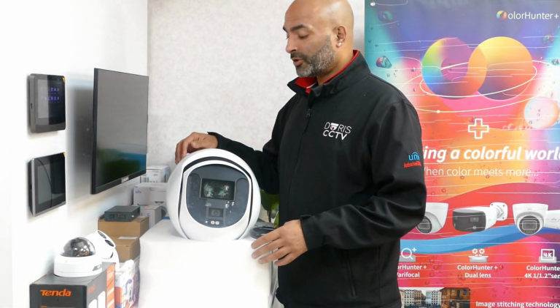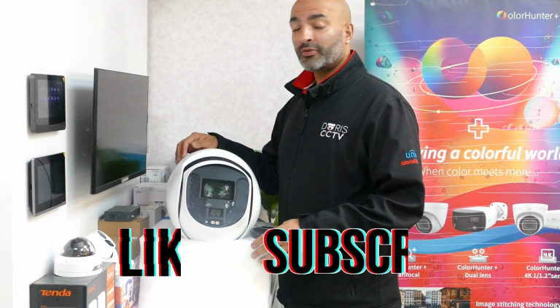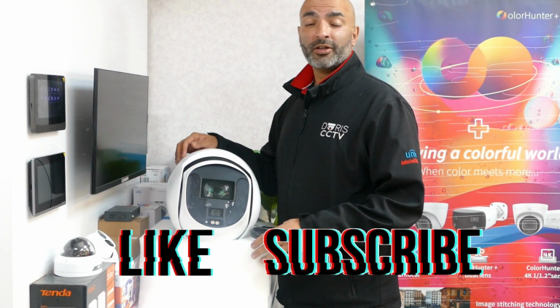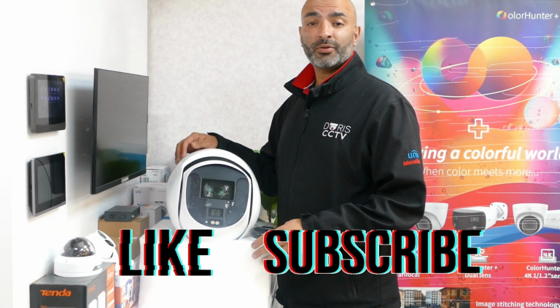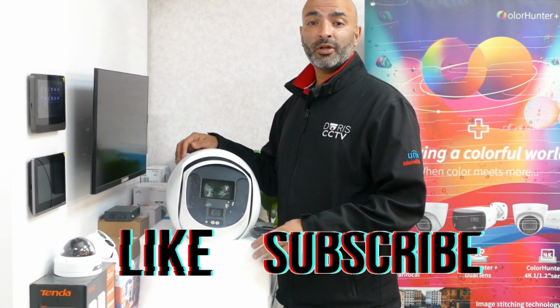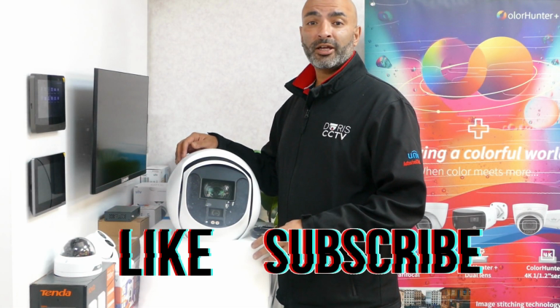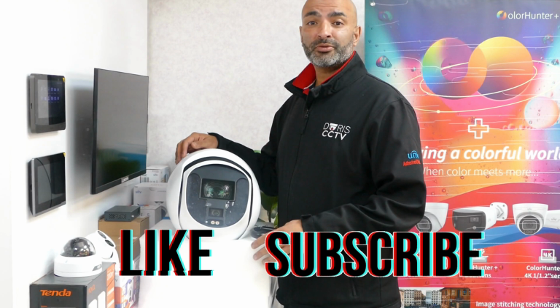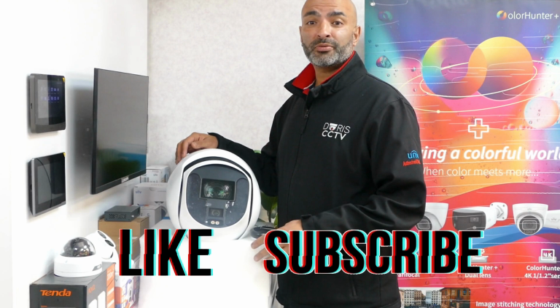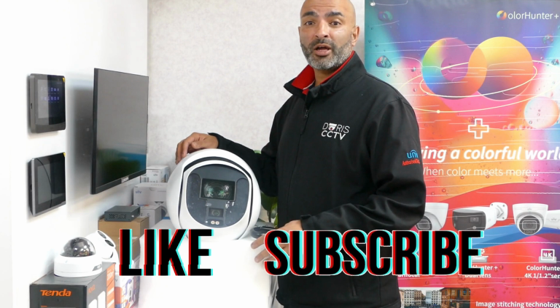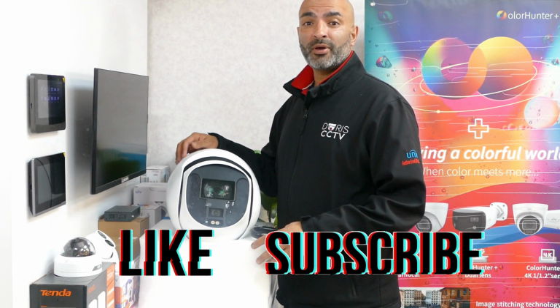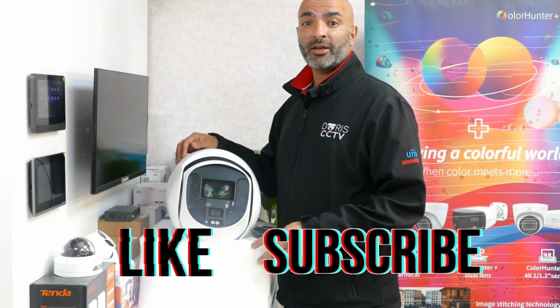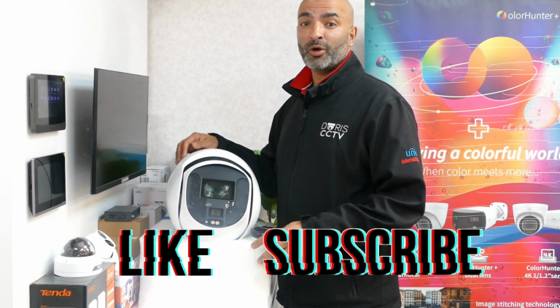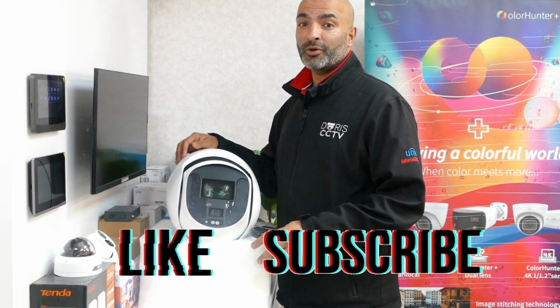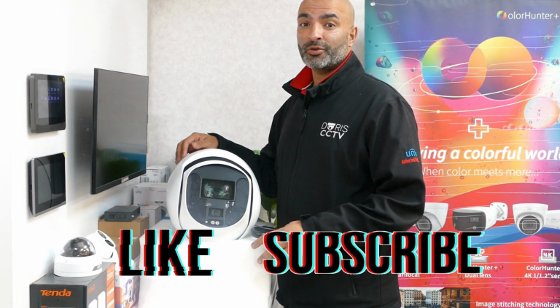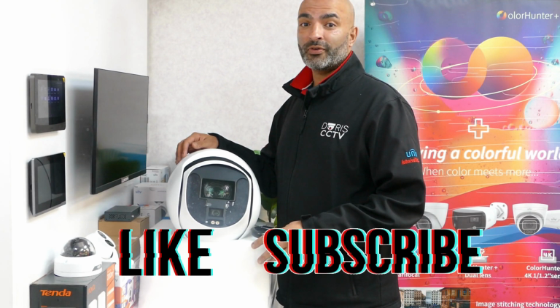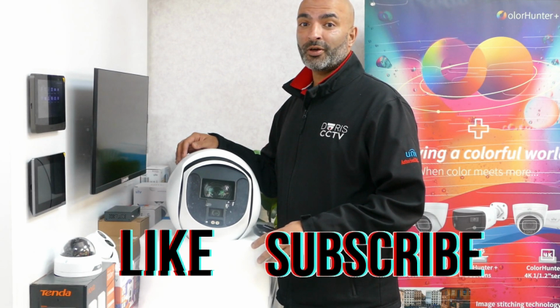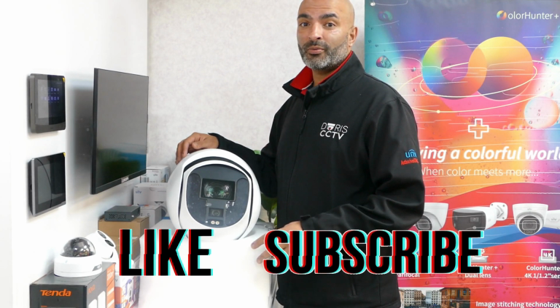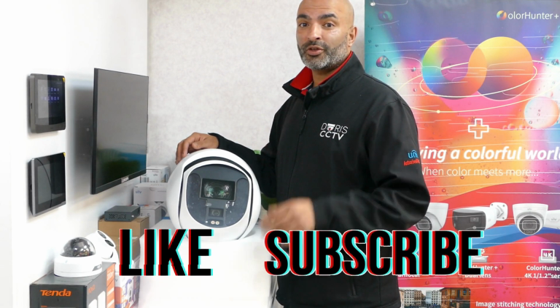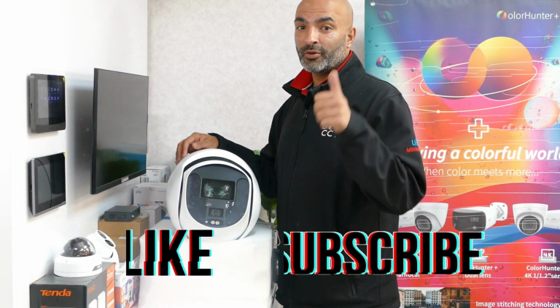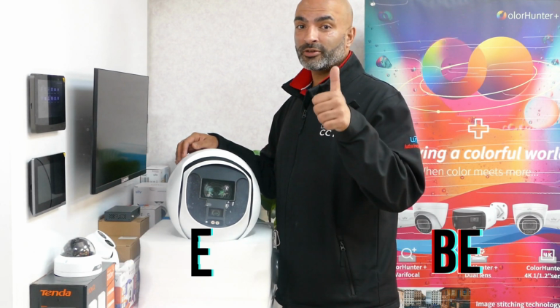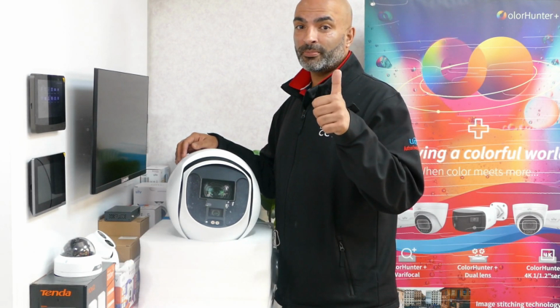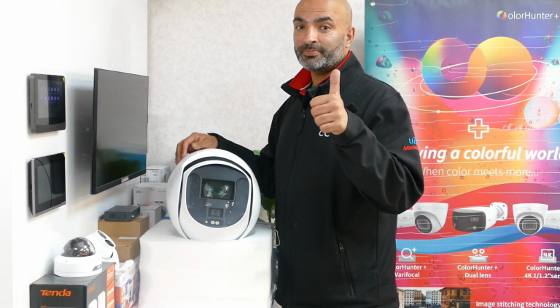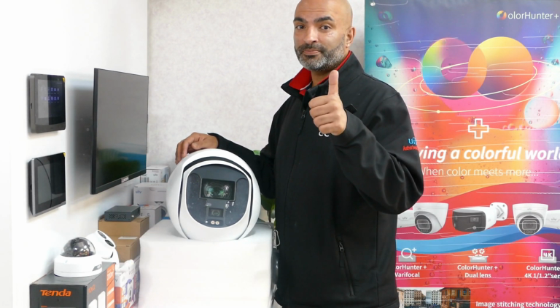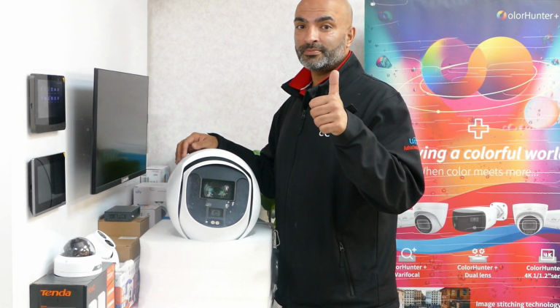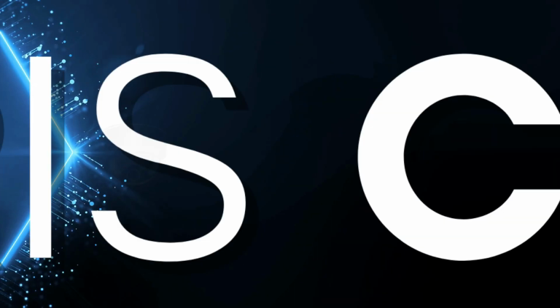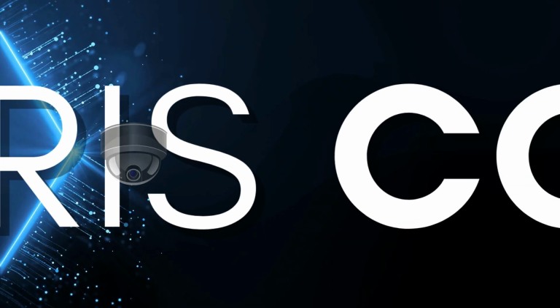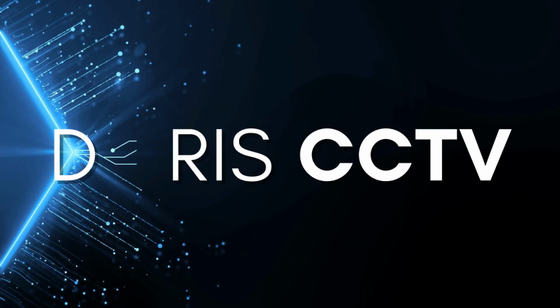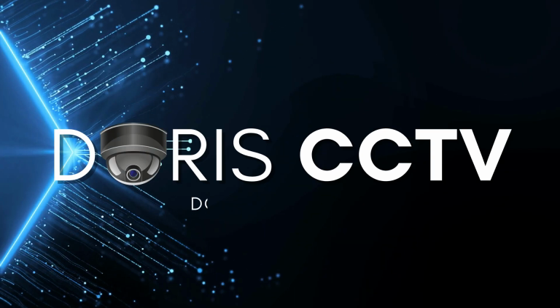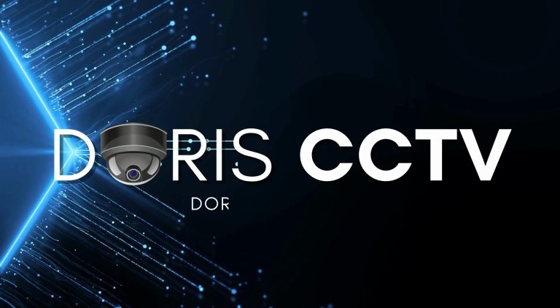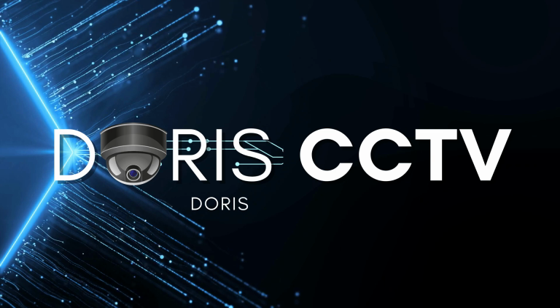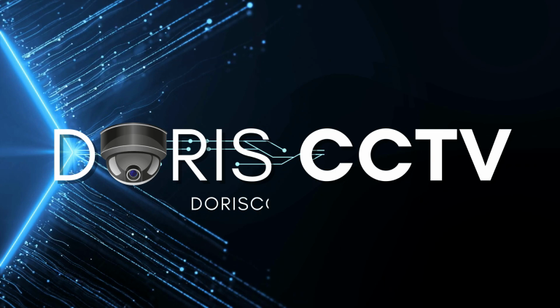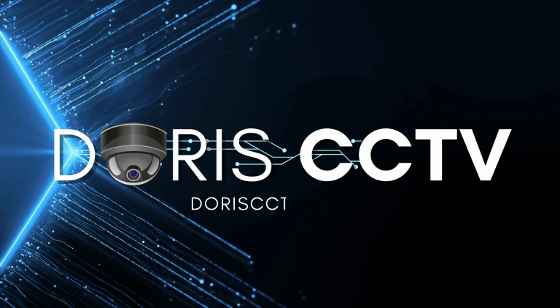Don't forget to like and subscribe. We hope you enjoyed the video and we'll see you on the next one. Bye.